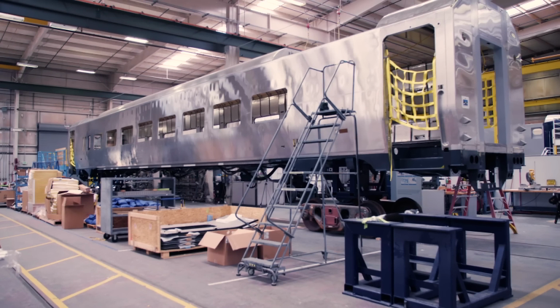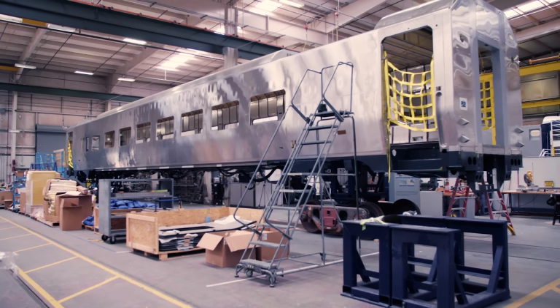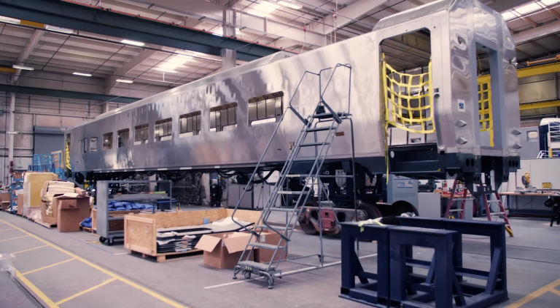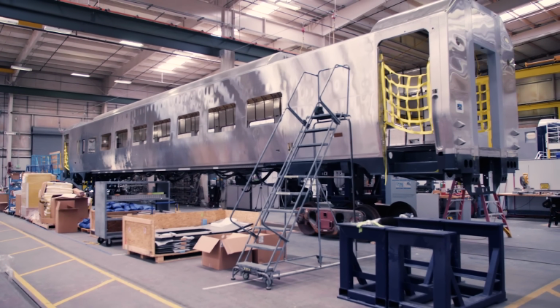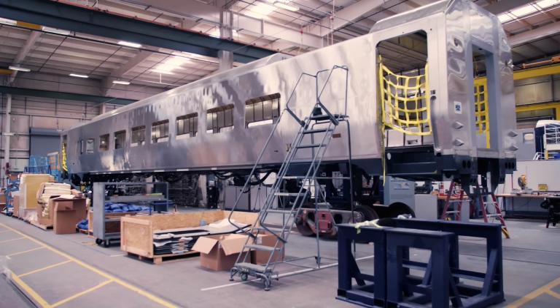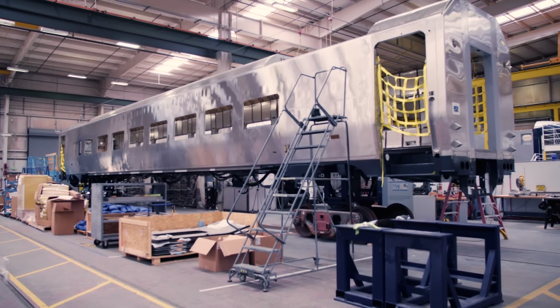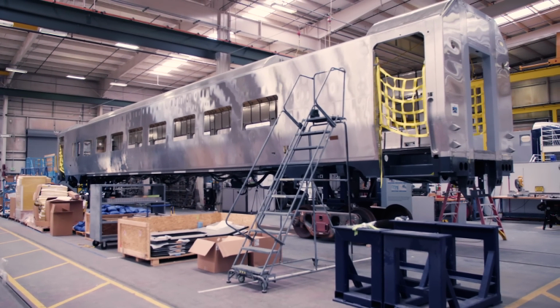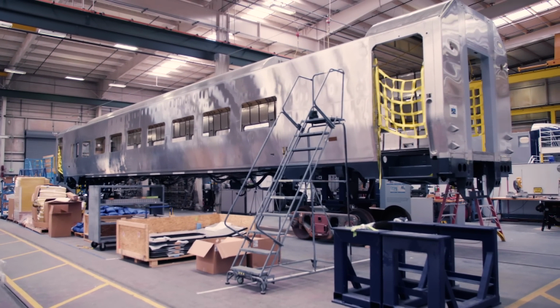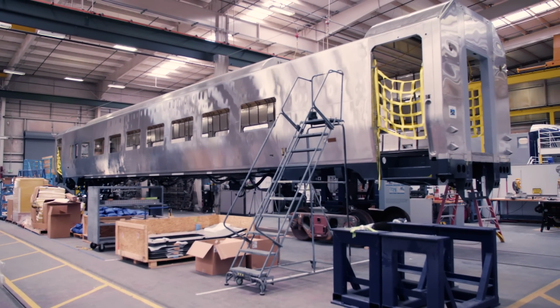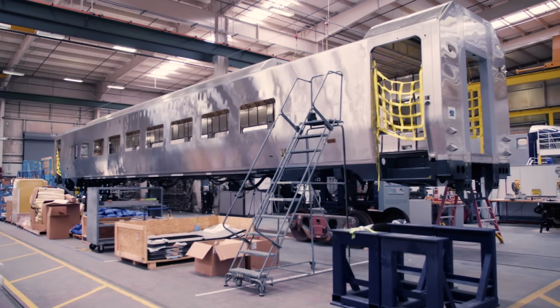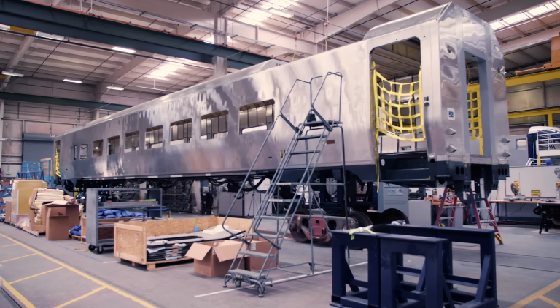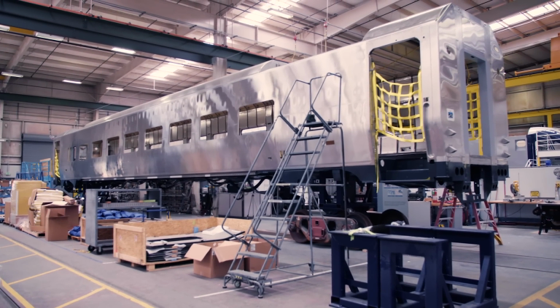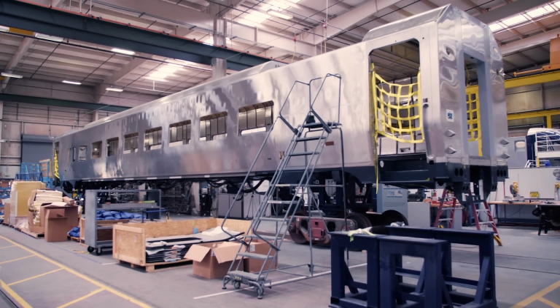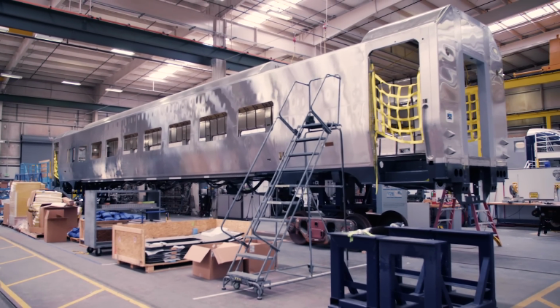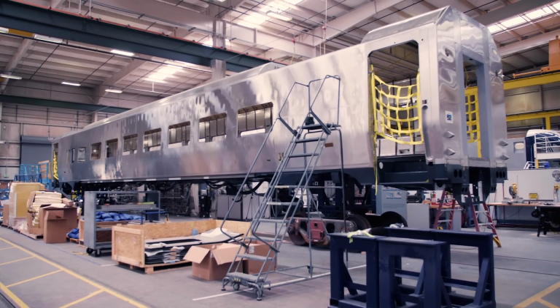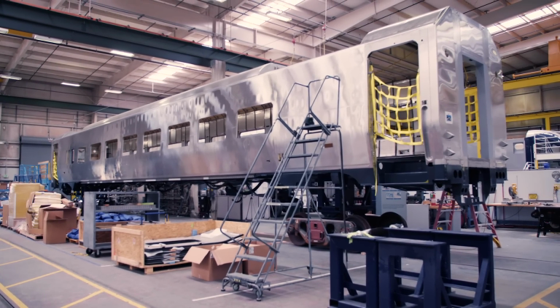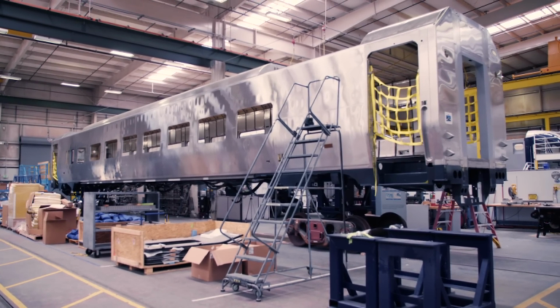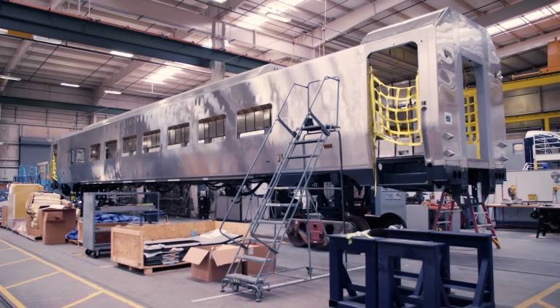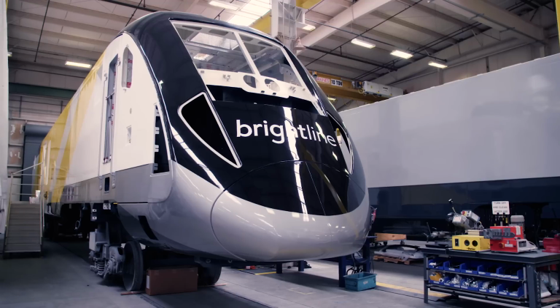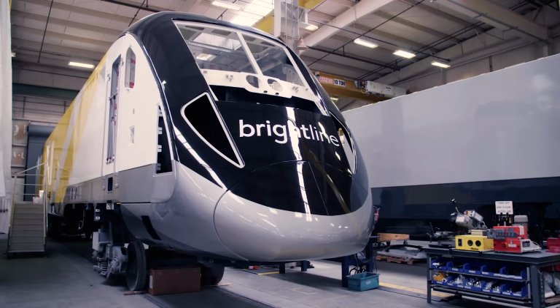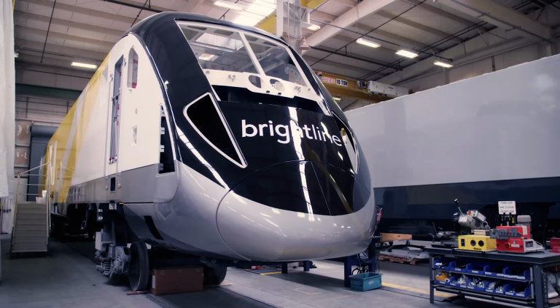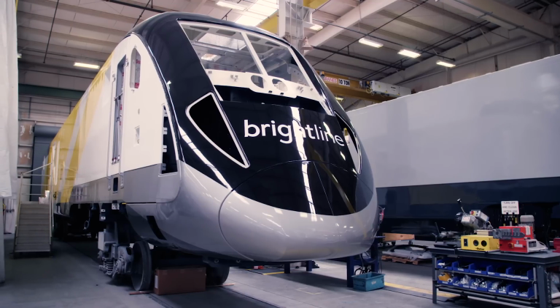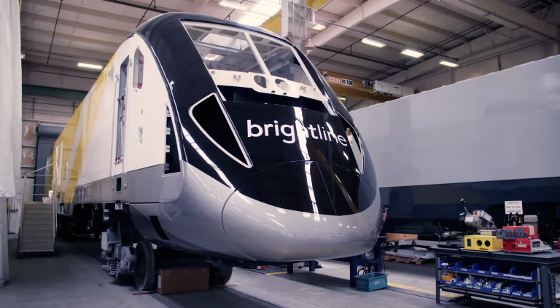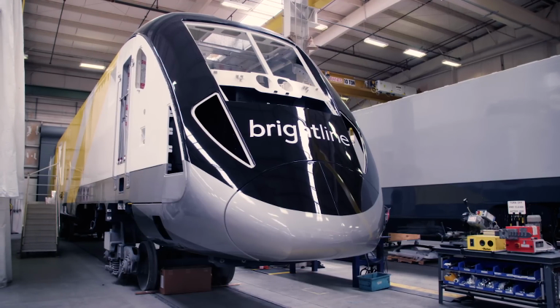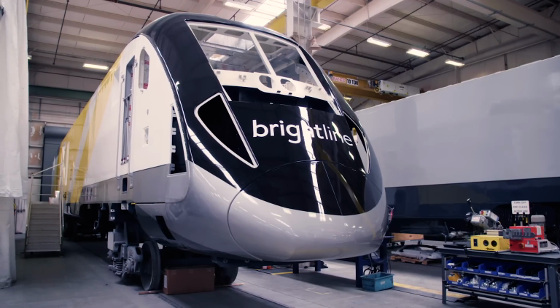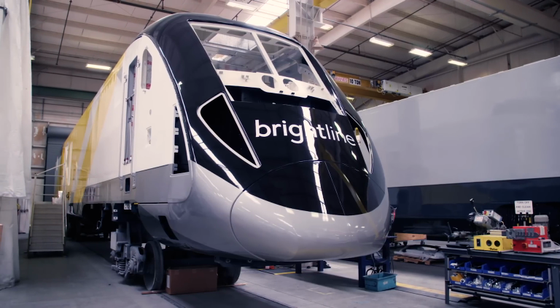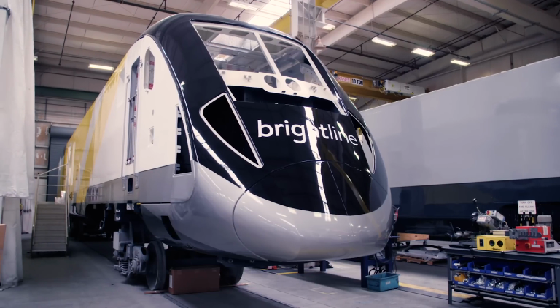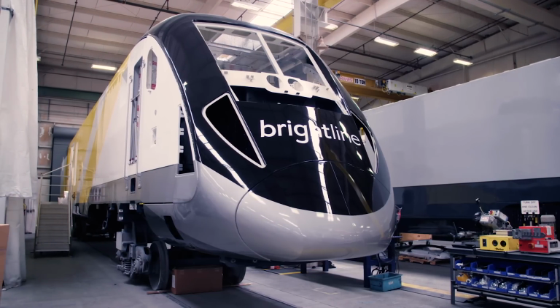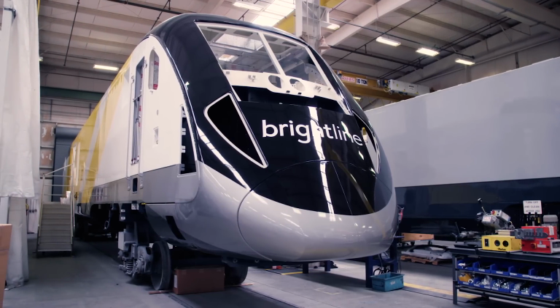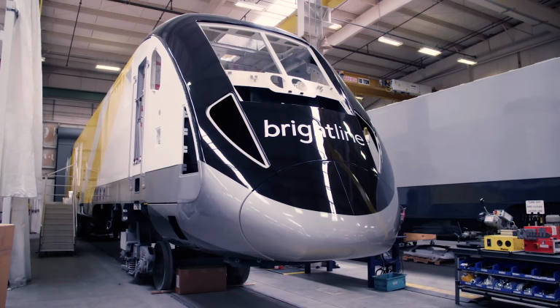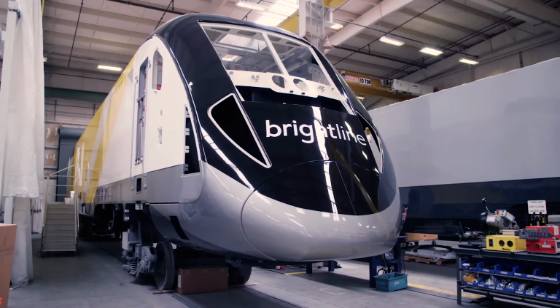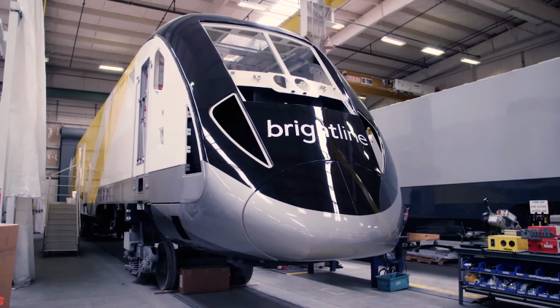The Siemens factory can make four passenger coaches and four locomotives a month. So keep your eye out for the trains in seven states around the U.S.